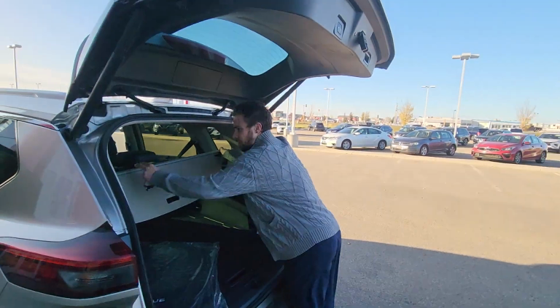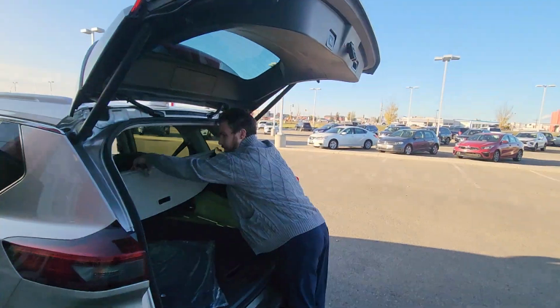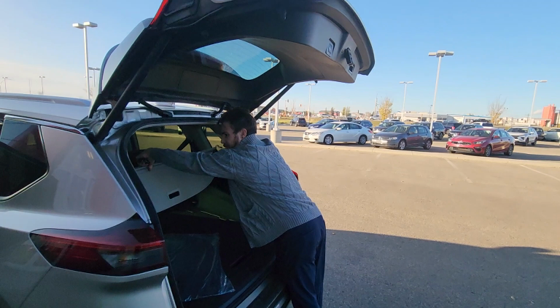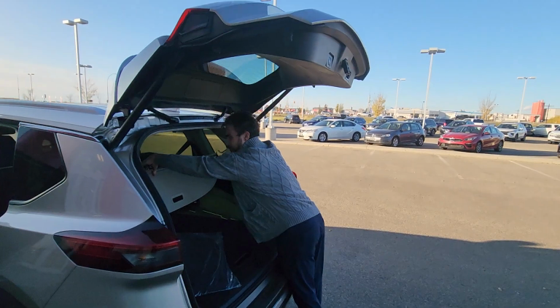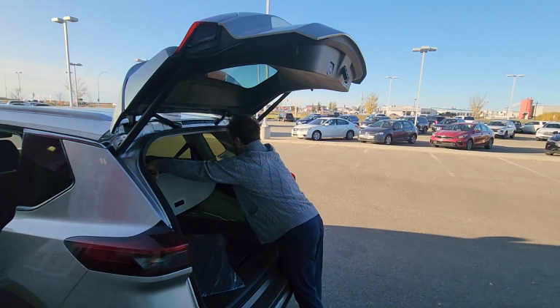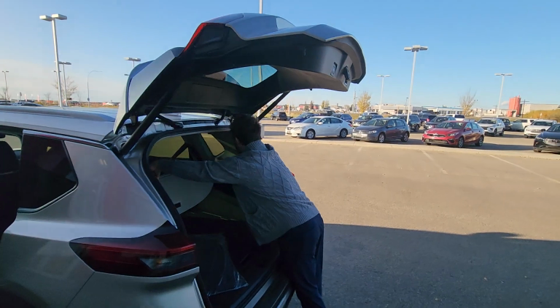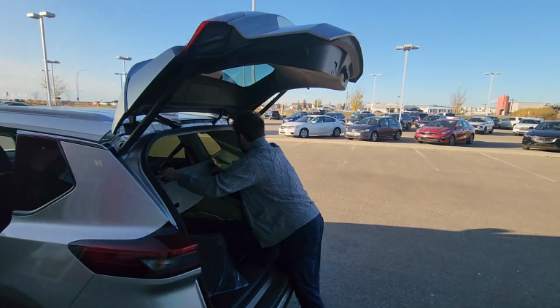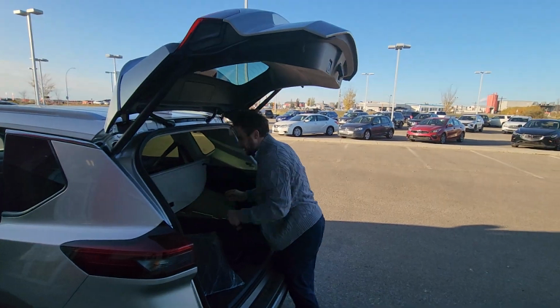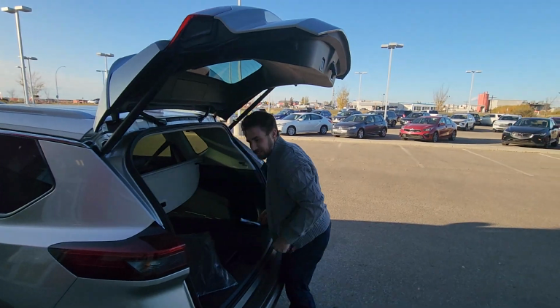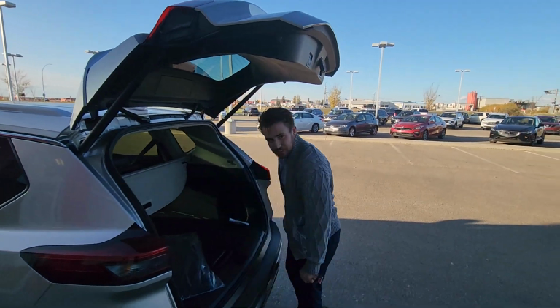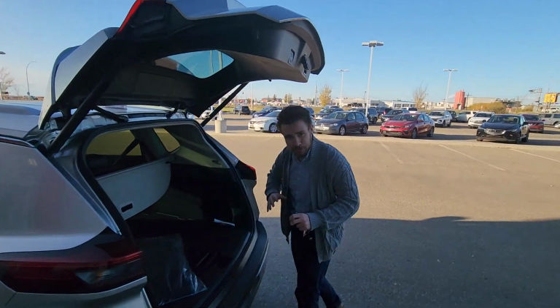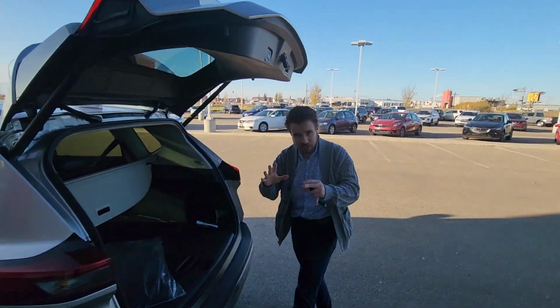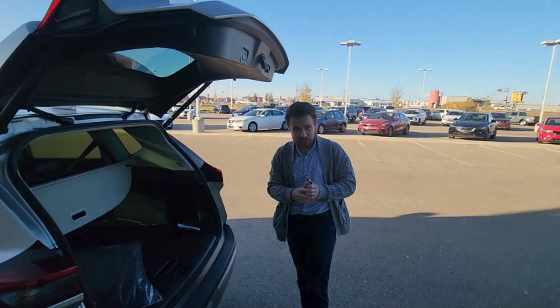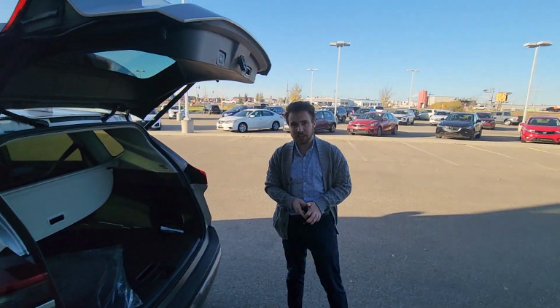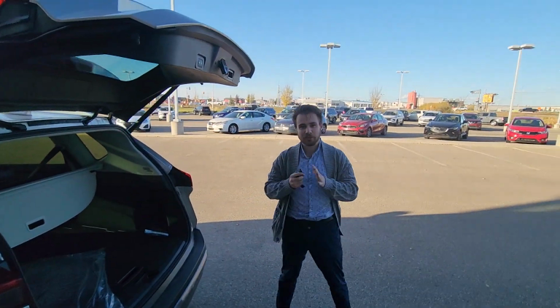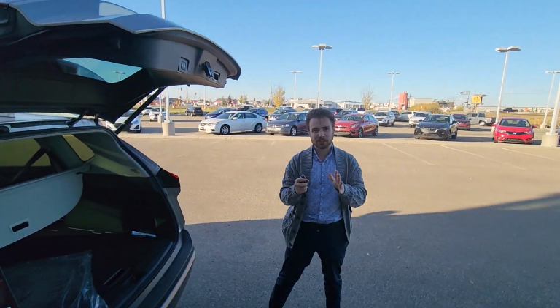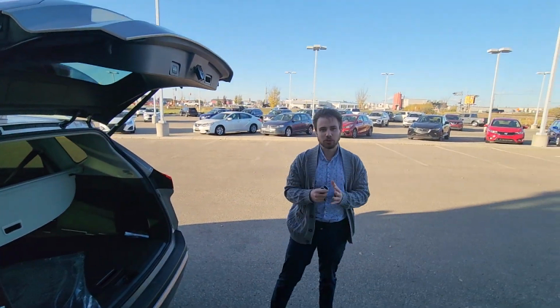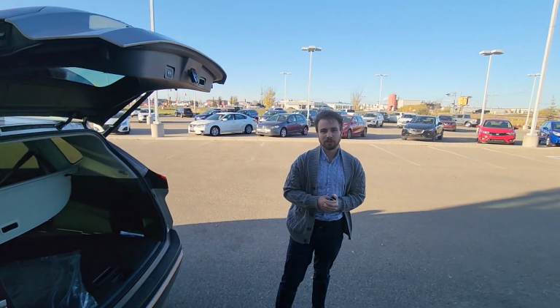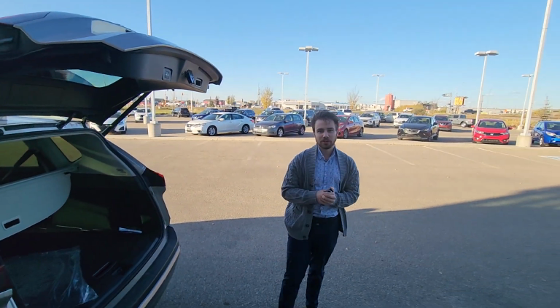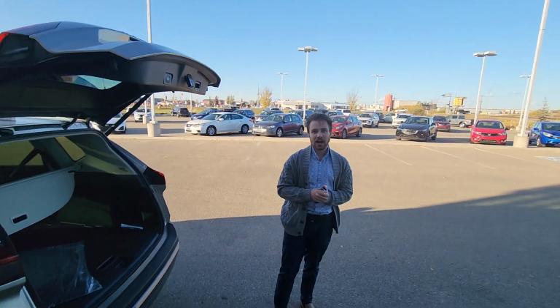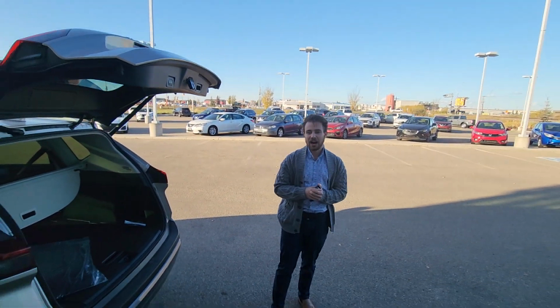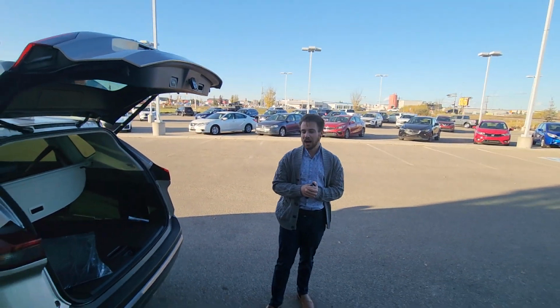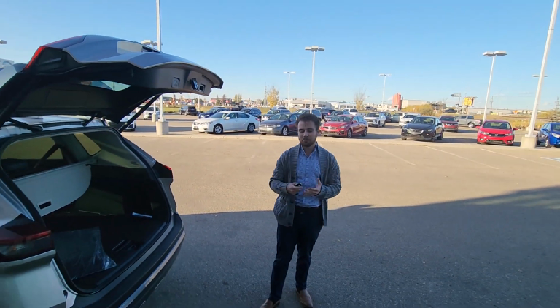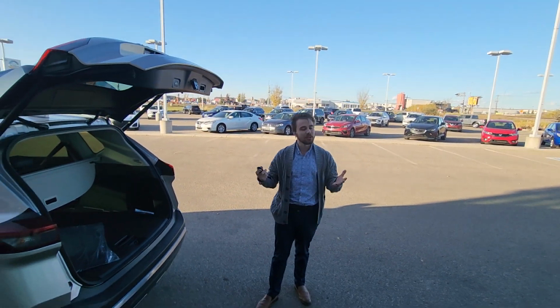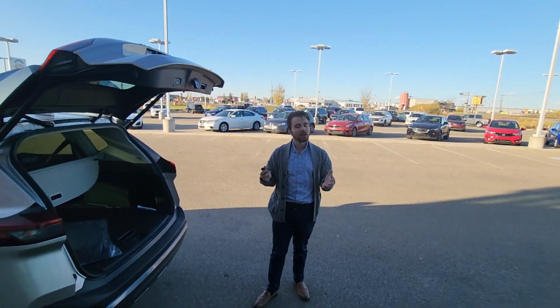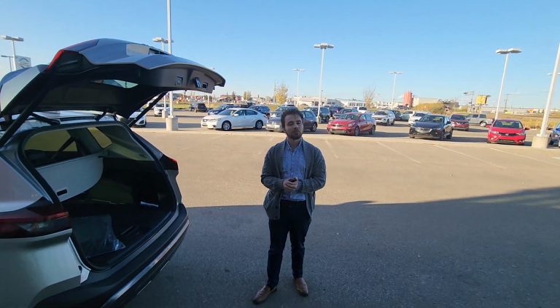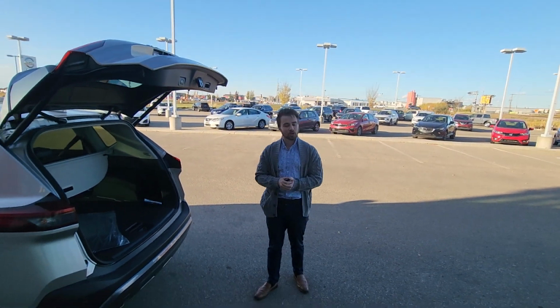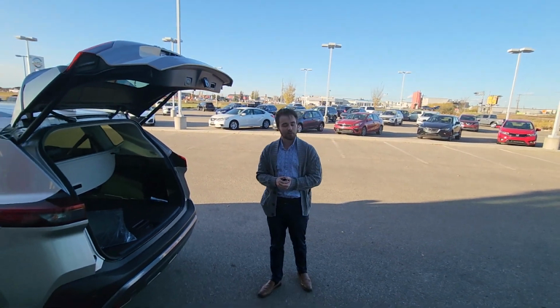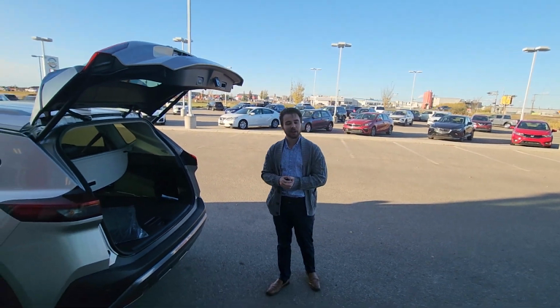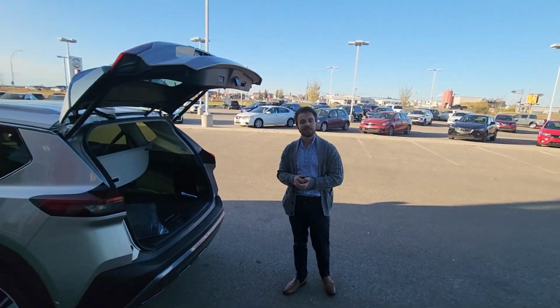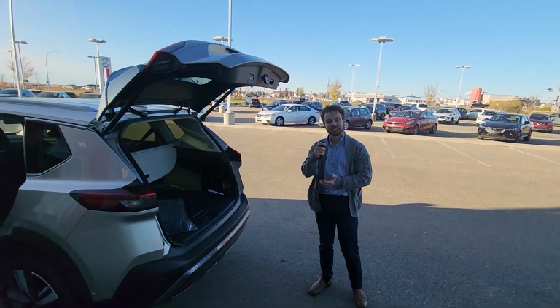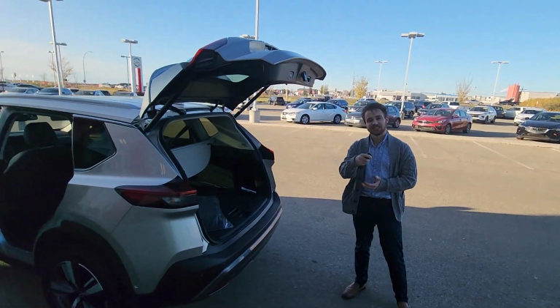Honestly, you've got a really amazing vehicle. Let me know what you think — I'd love to make this work for you. Let me know and we'll go from there. Thanks, David.